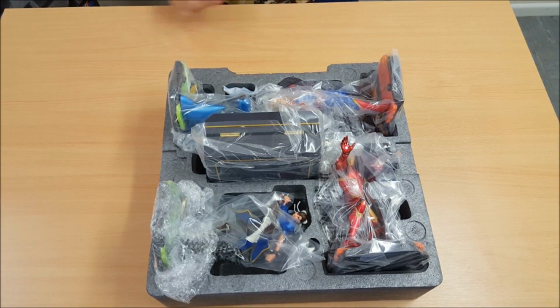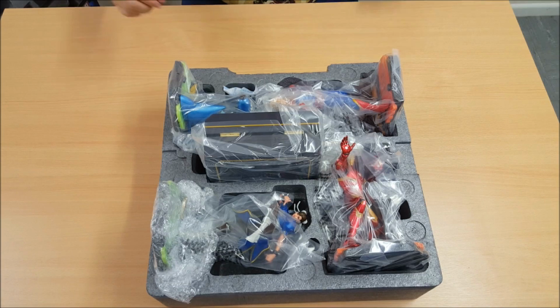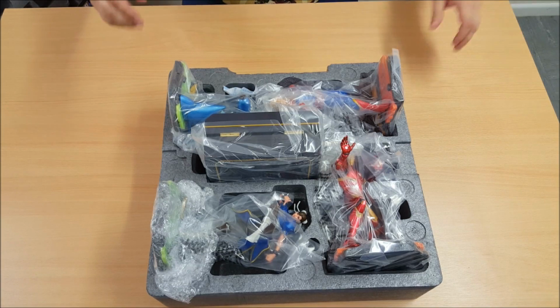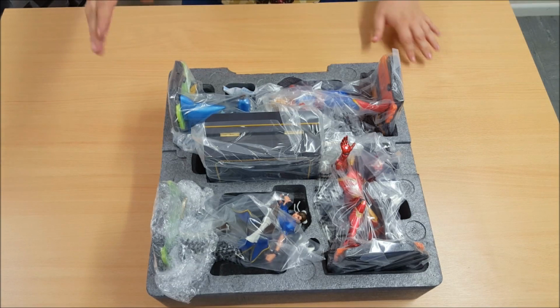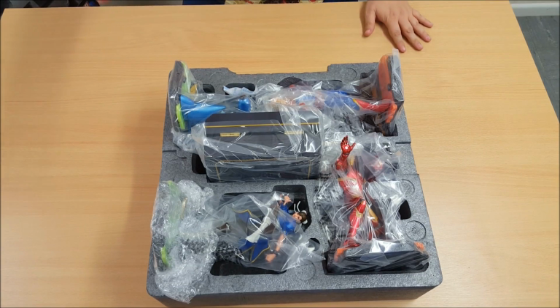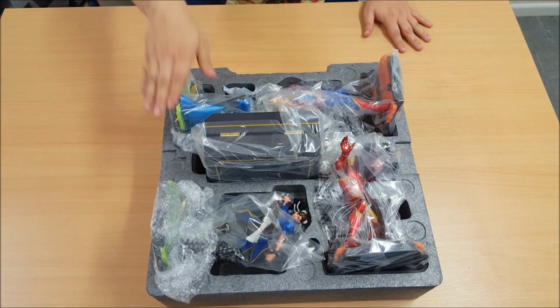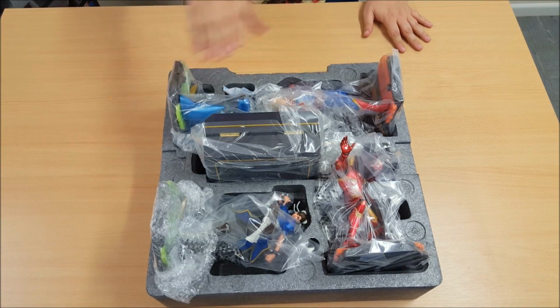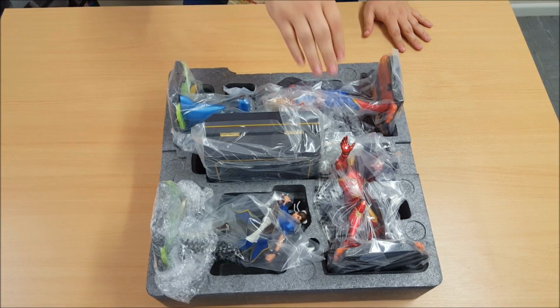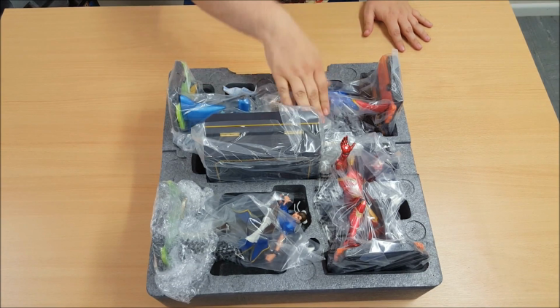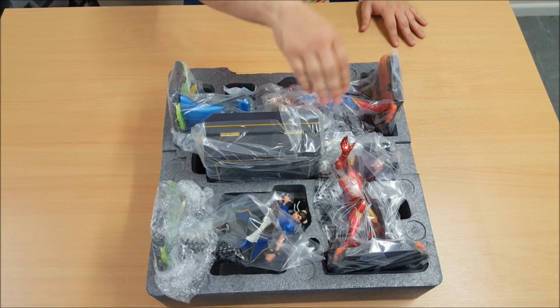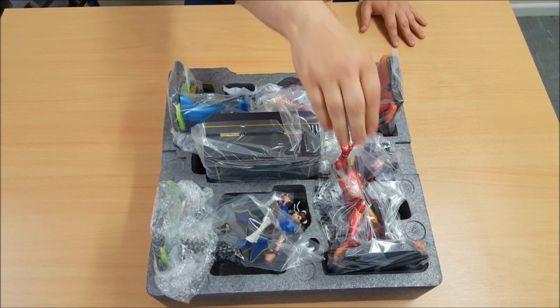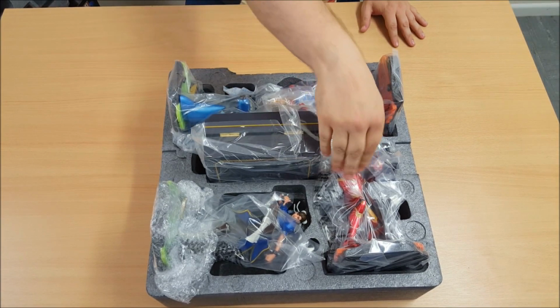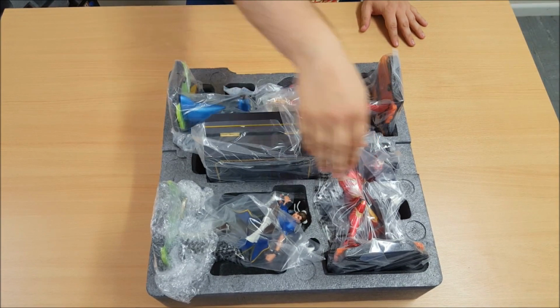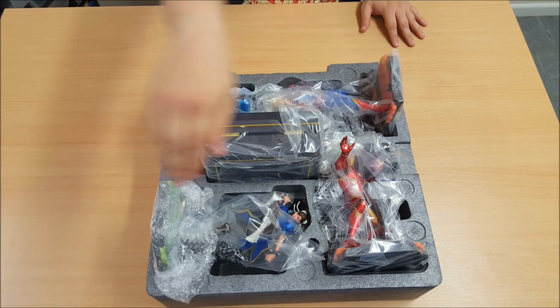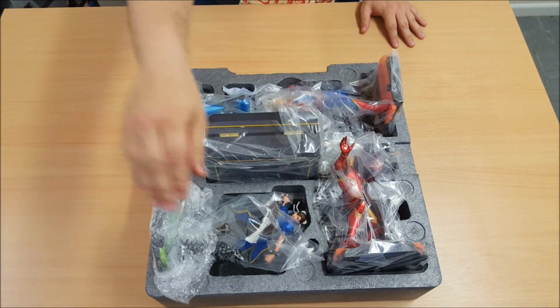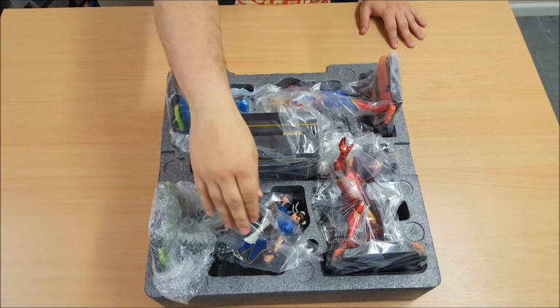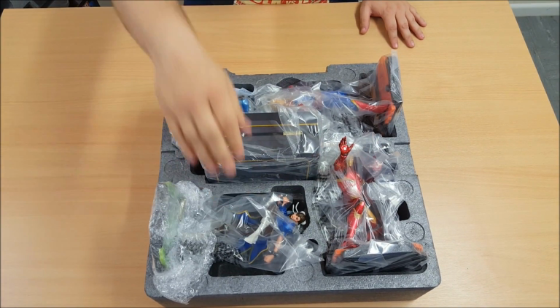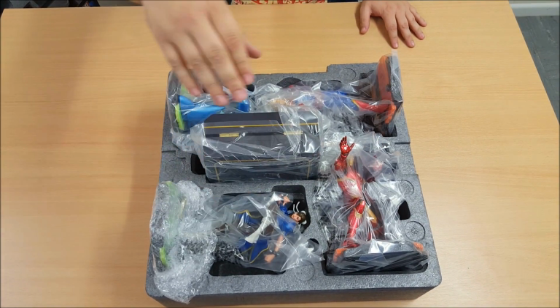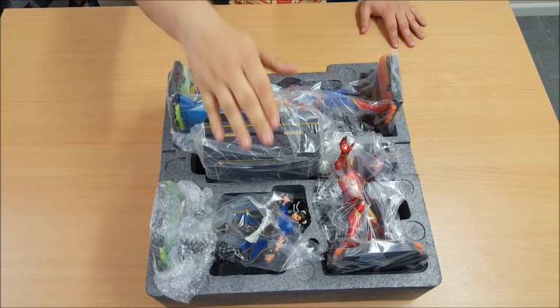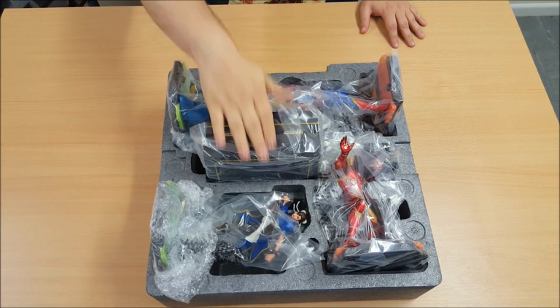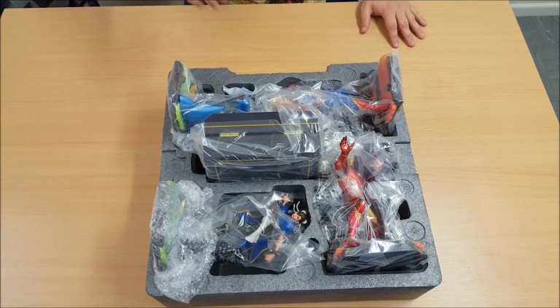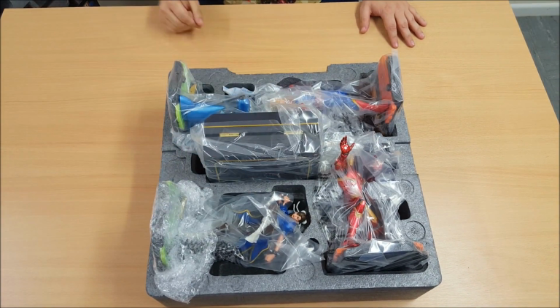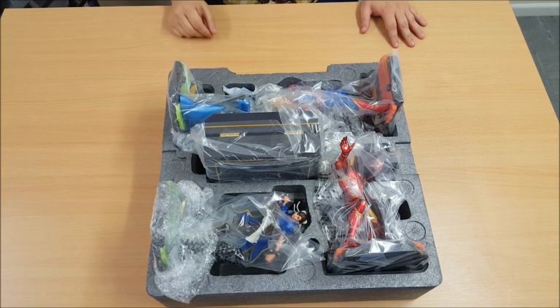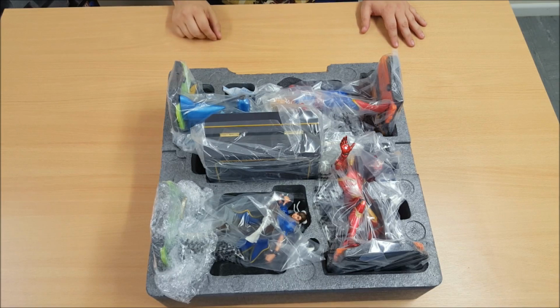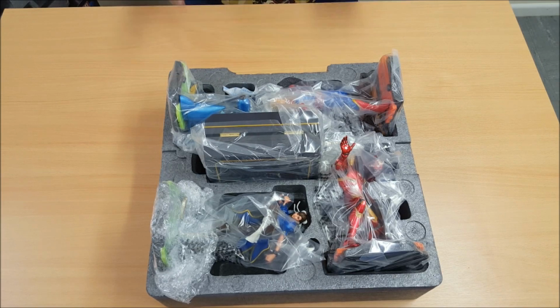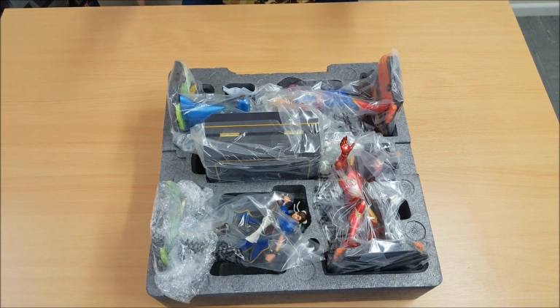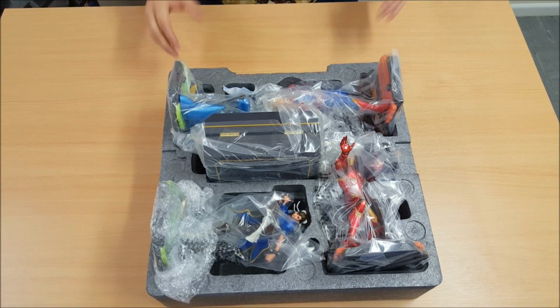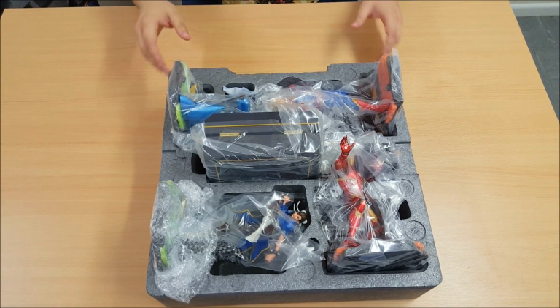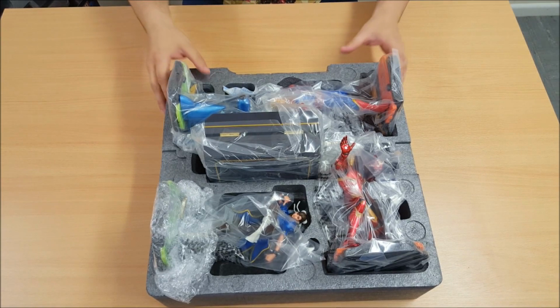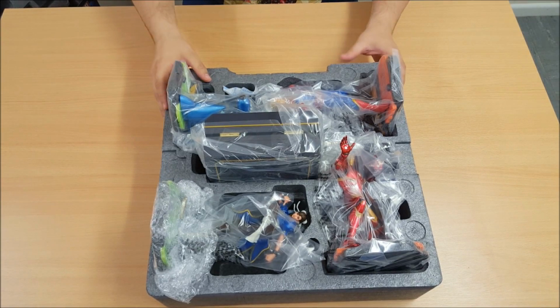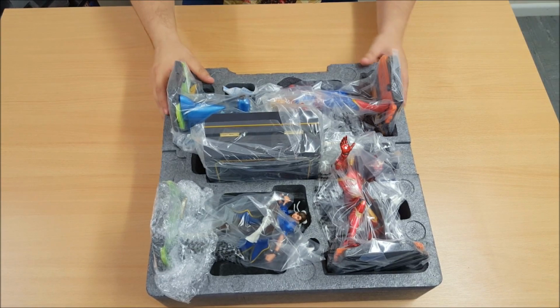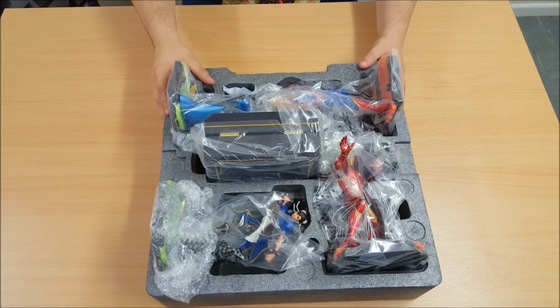Right off the bat, you have Mega Man, Captain Marvel, Iron Man, Chun-Li, and the Infinity Stones. Let's take these out one by one.